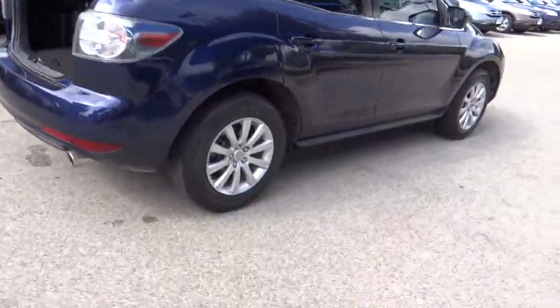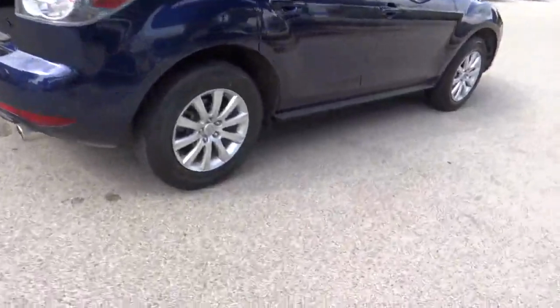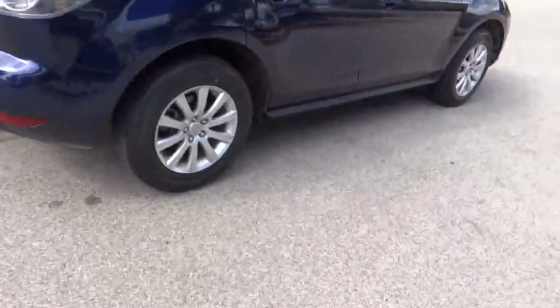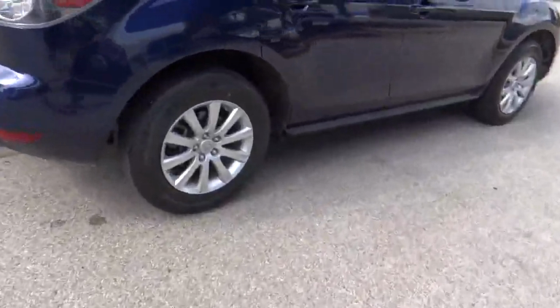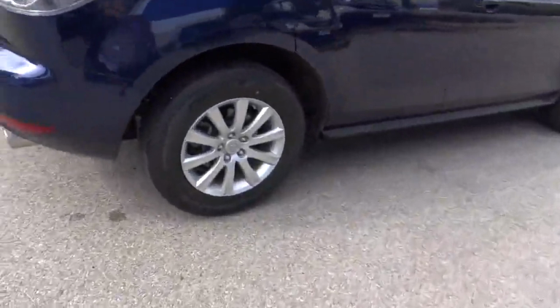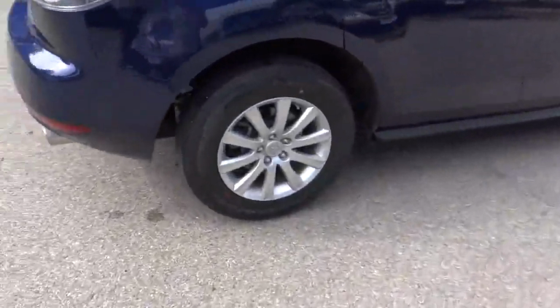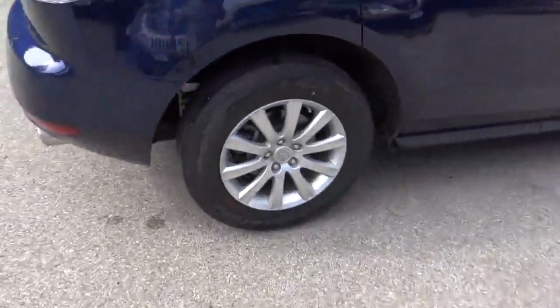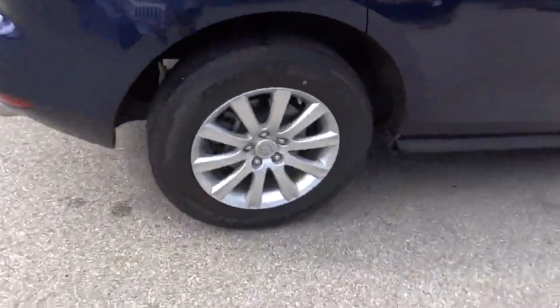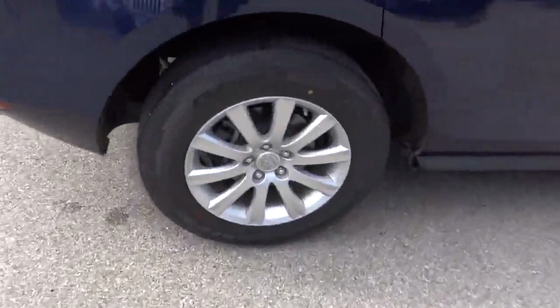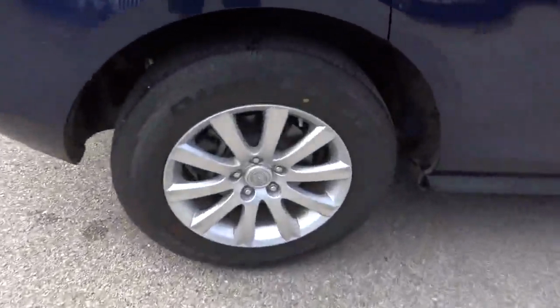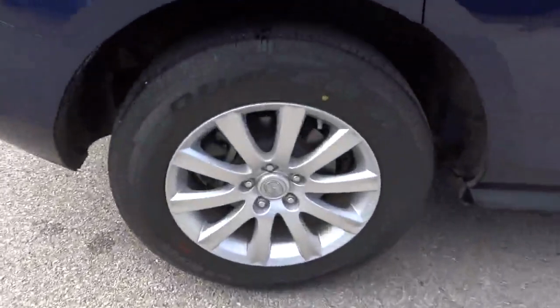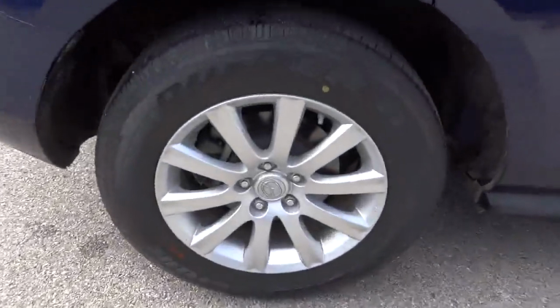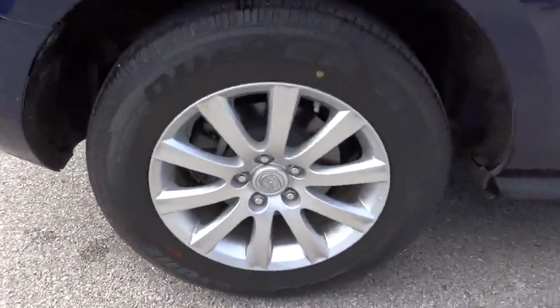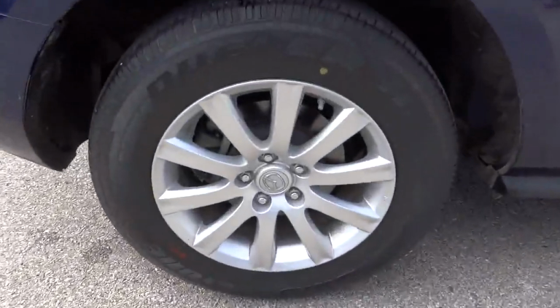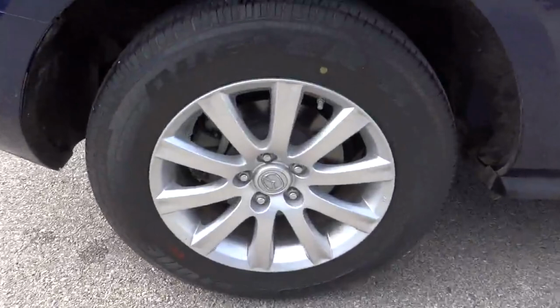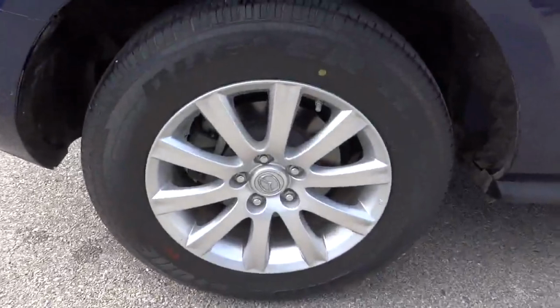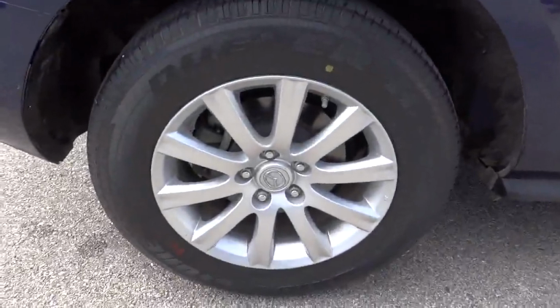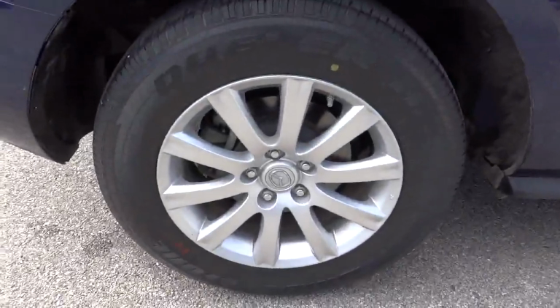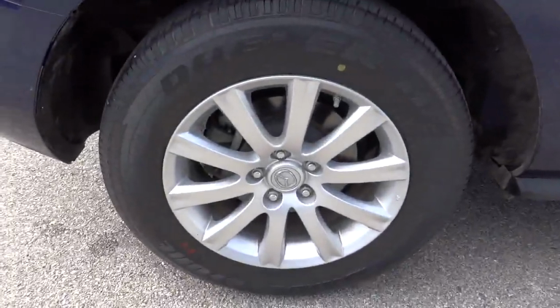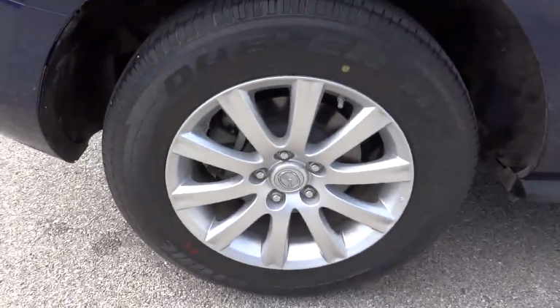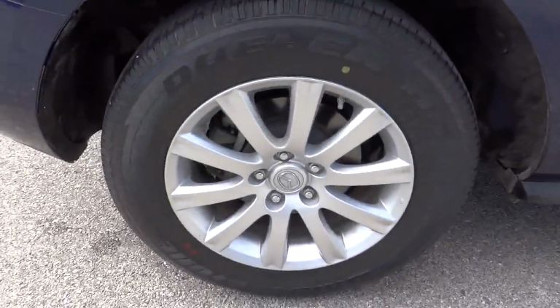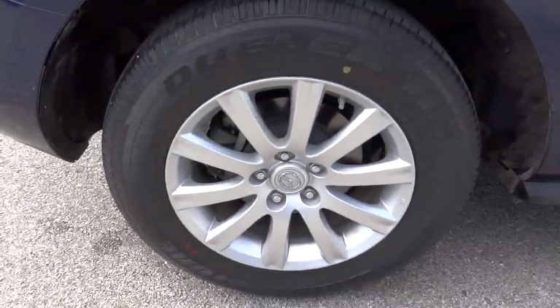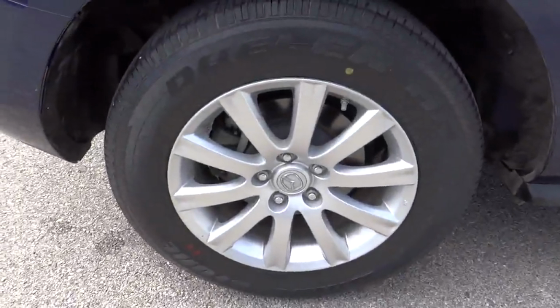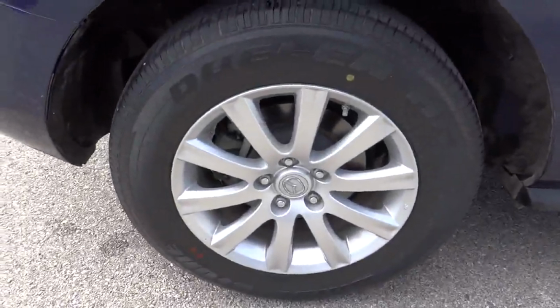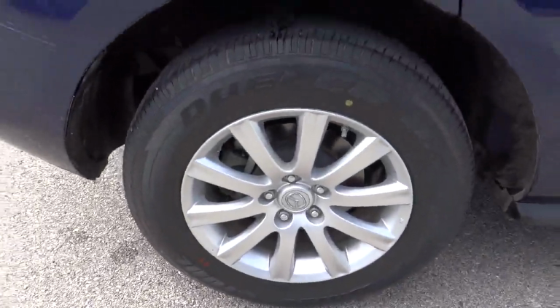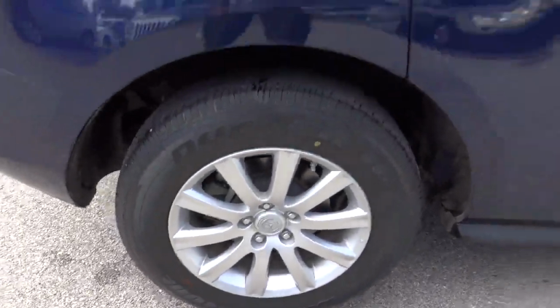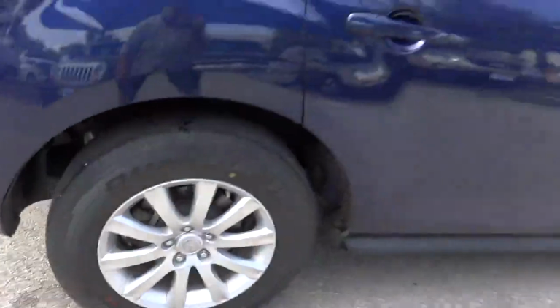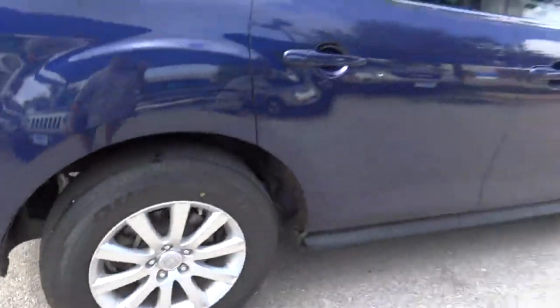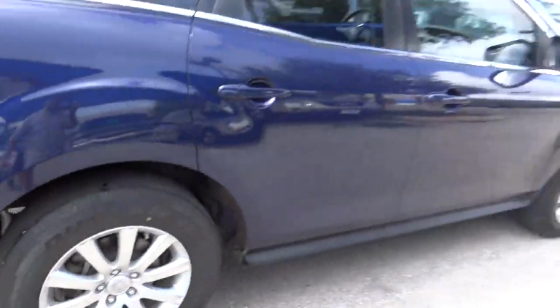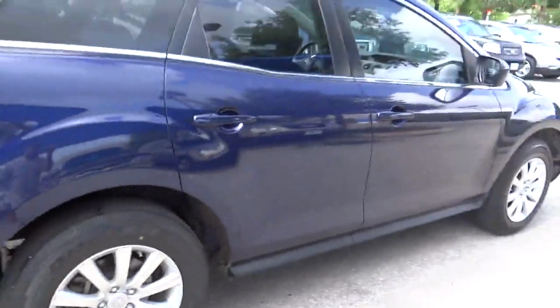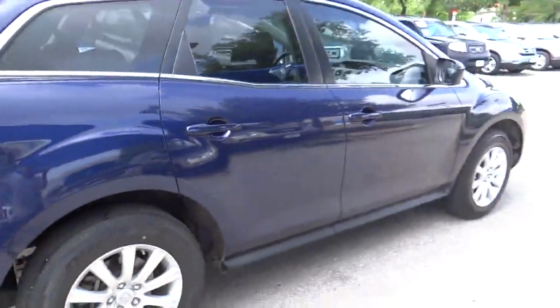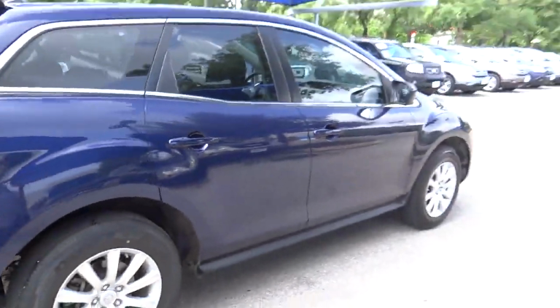Priced below $20,000, this vehicle has less than 45,000 miles.